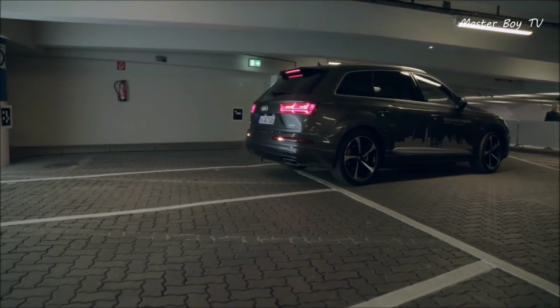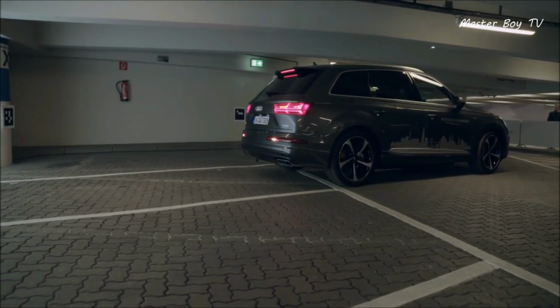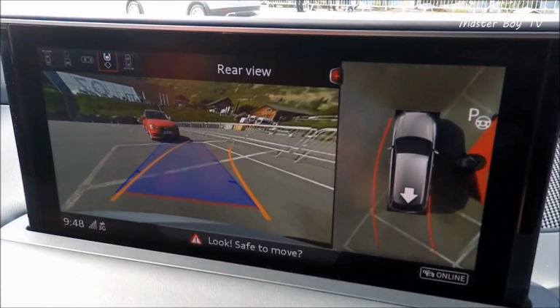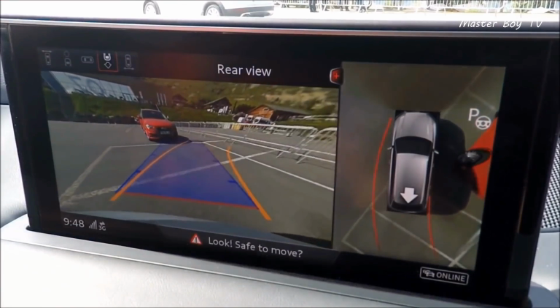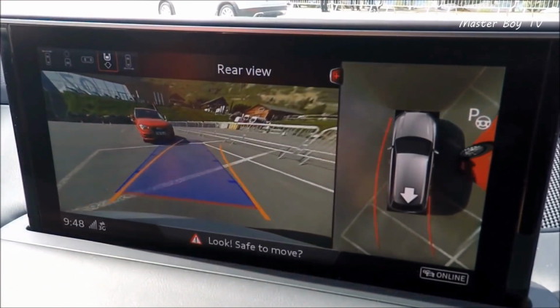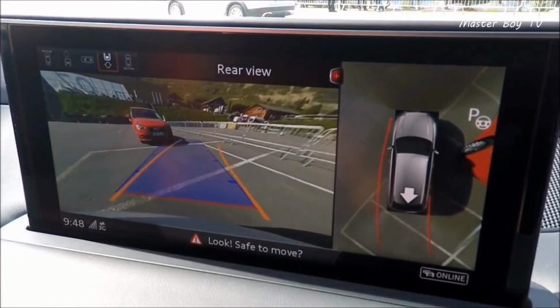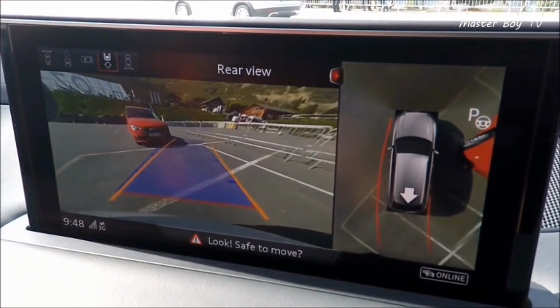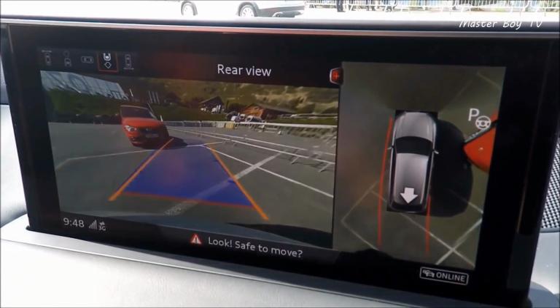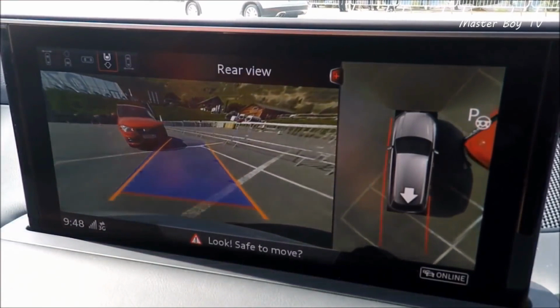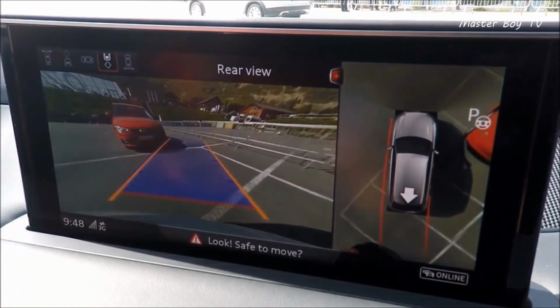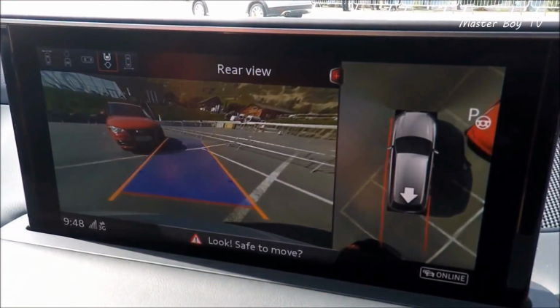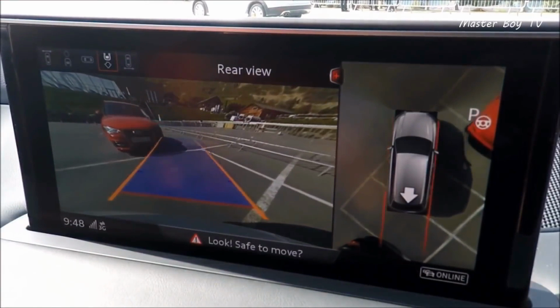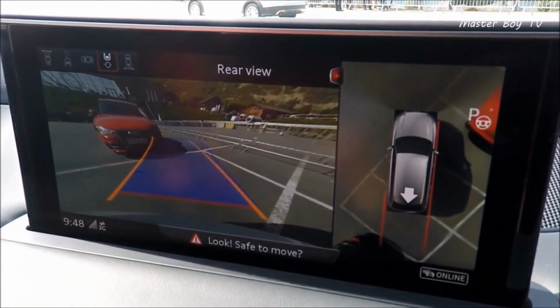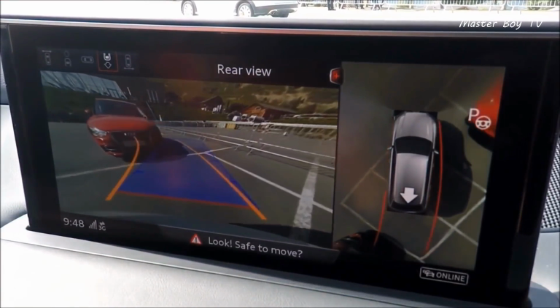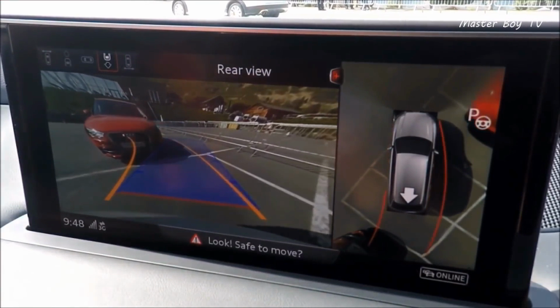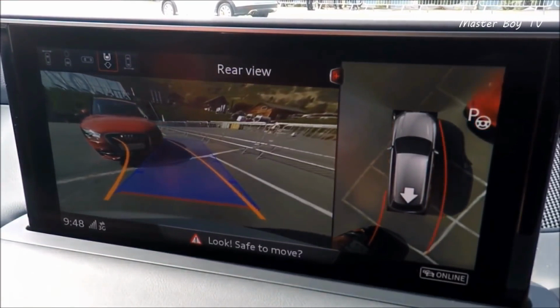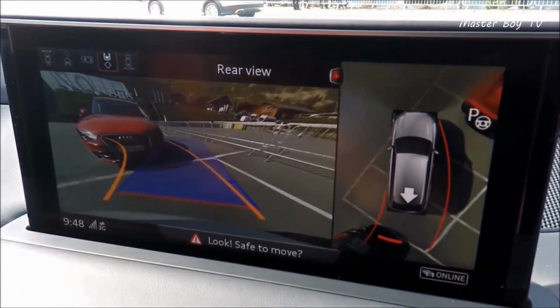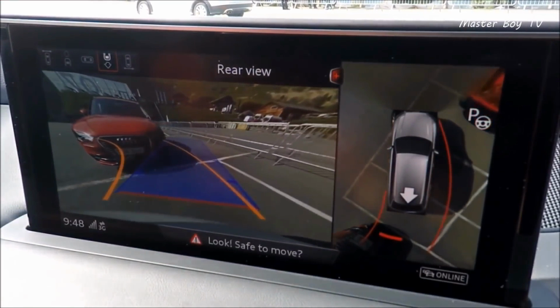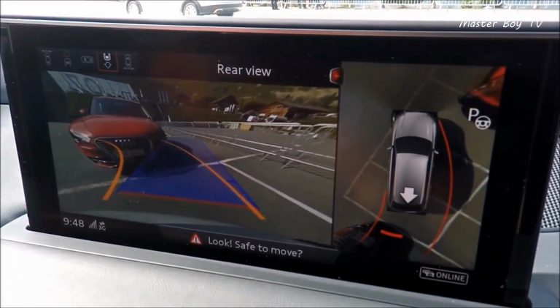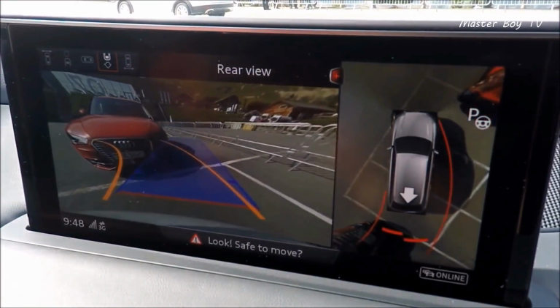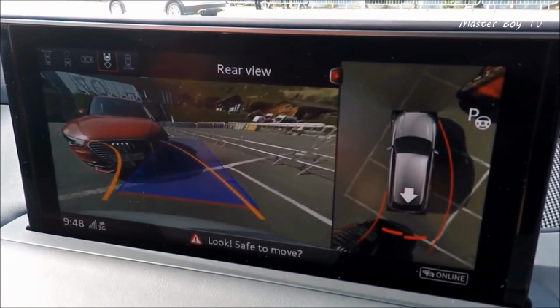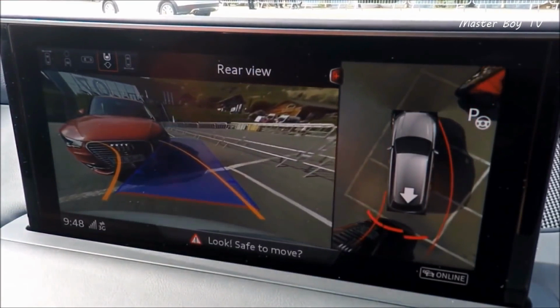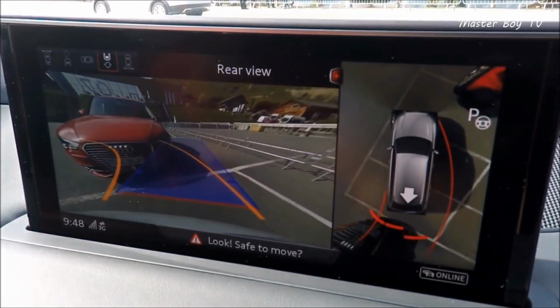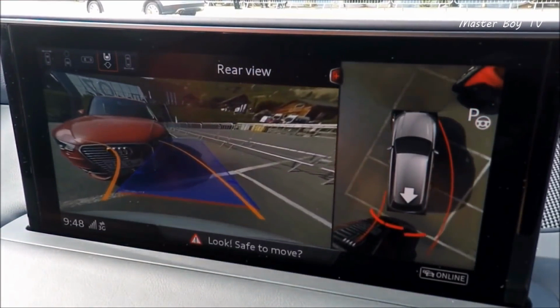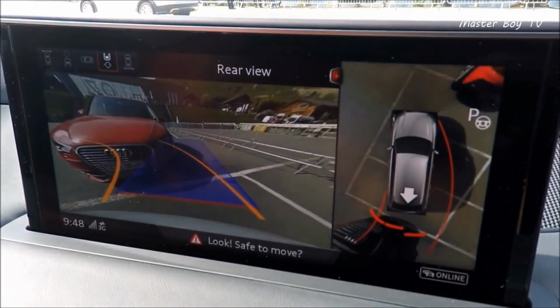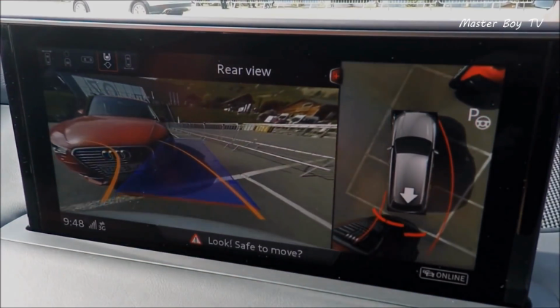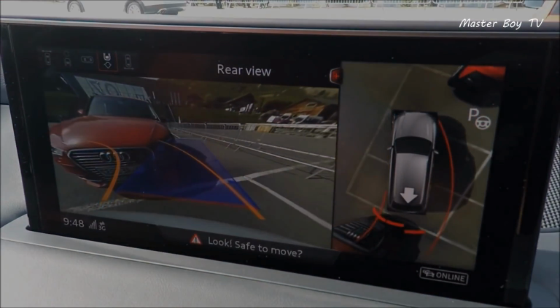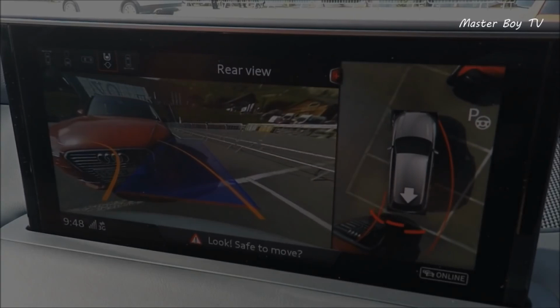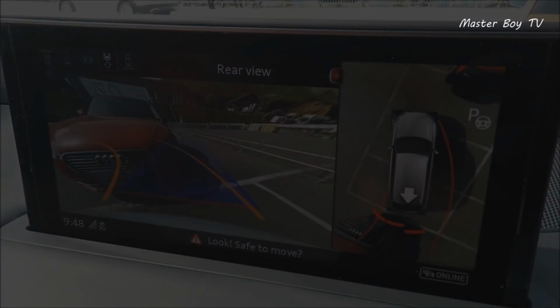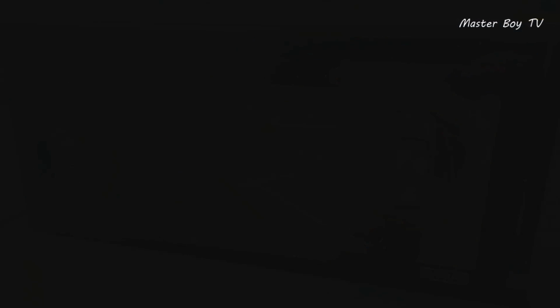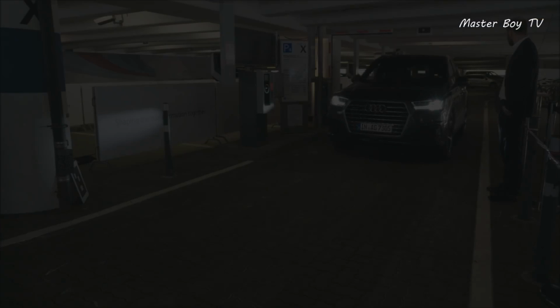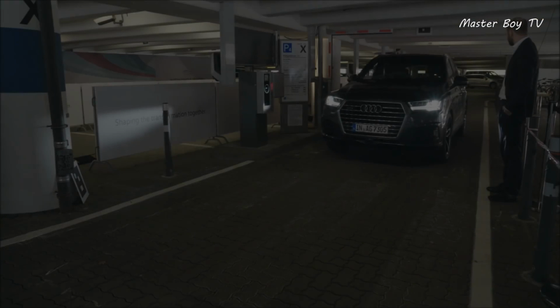What's more, you can use the visual controls to find the vehicle's location and how far away it is parked.